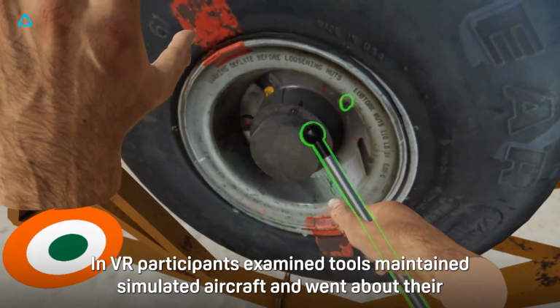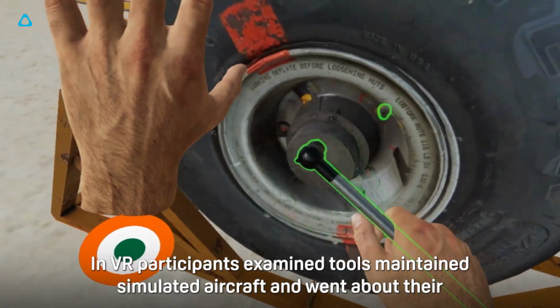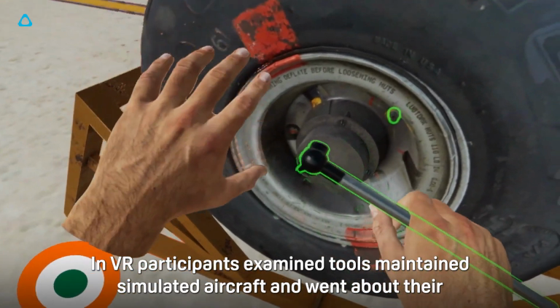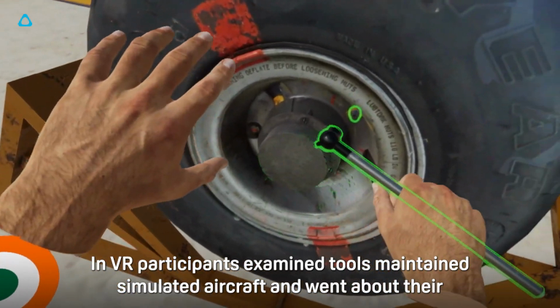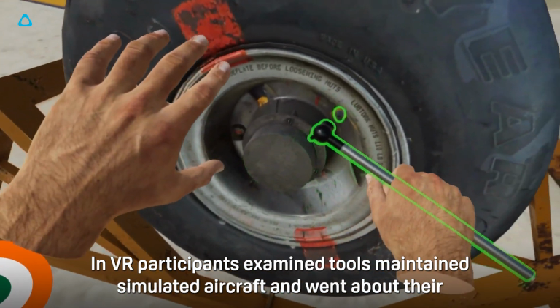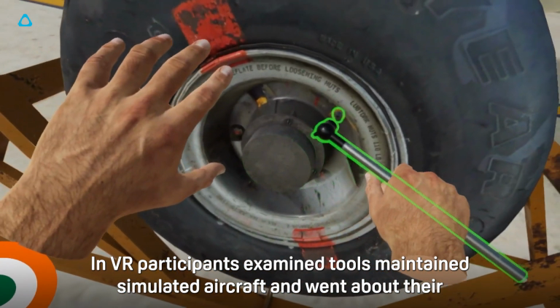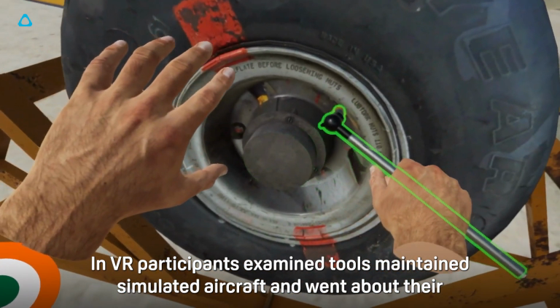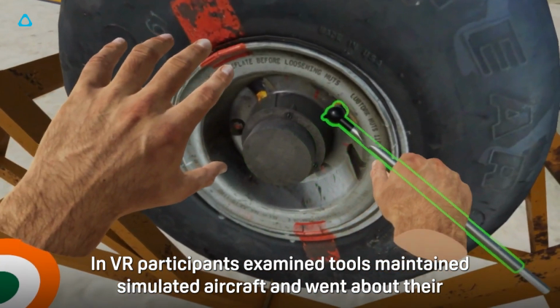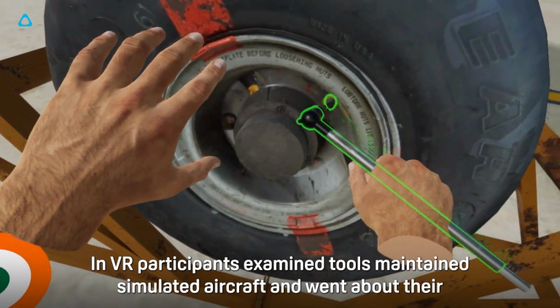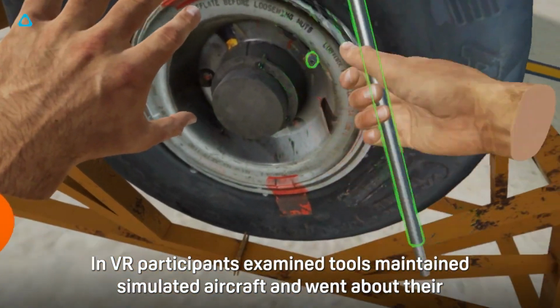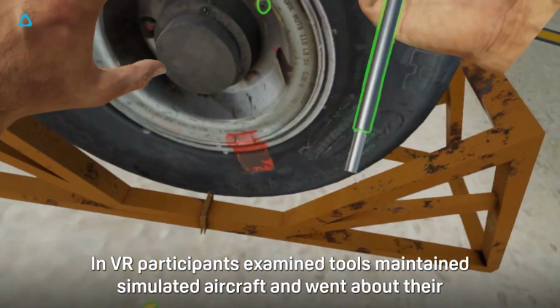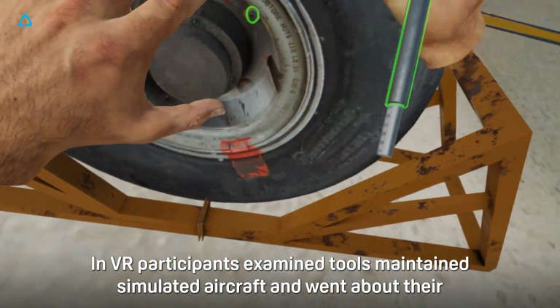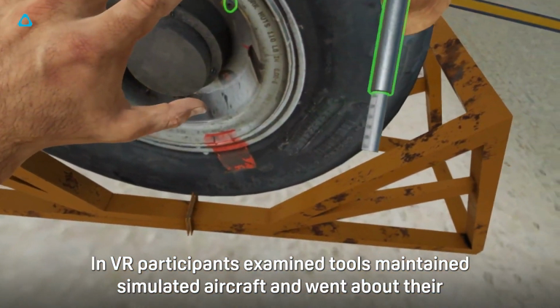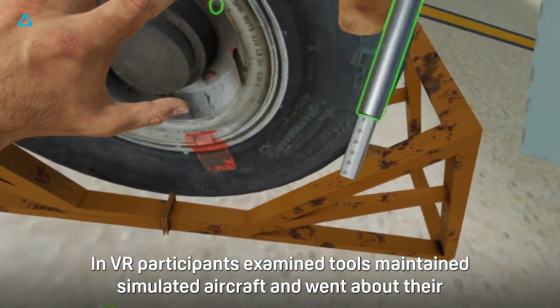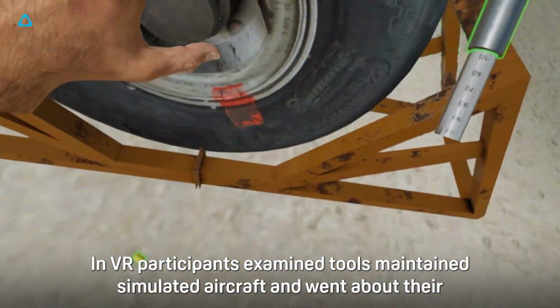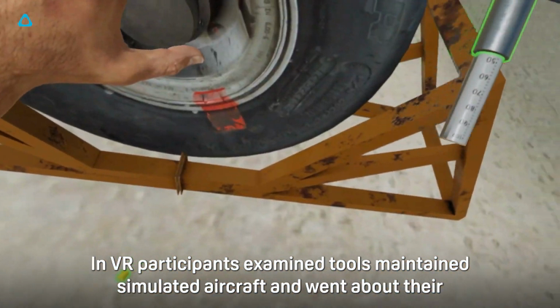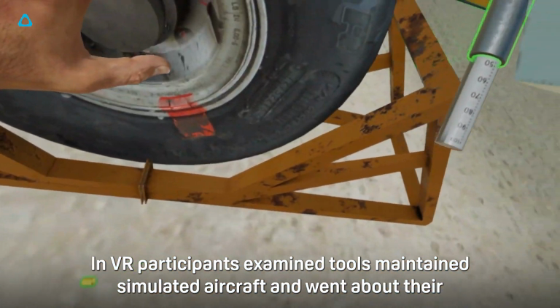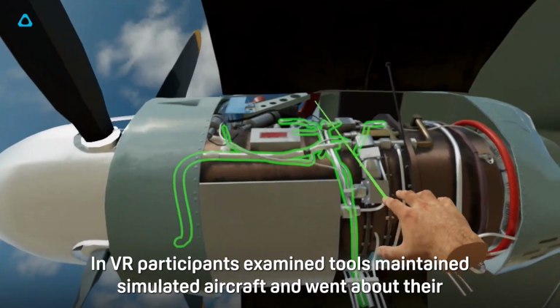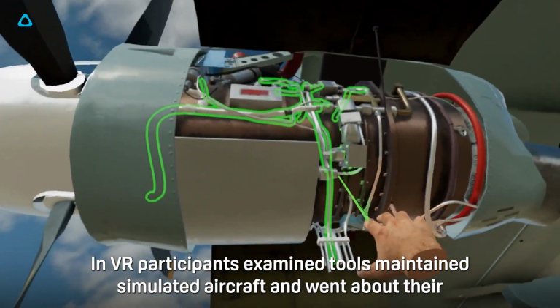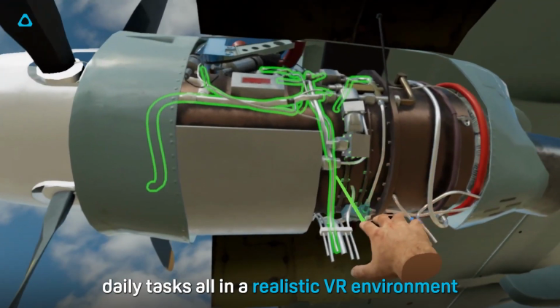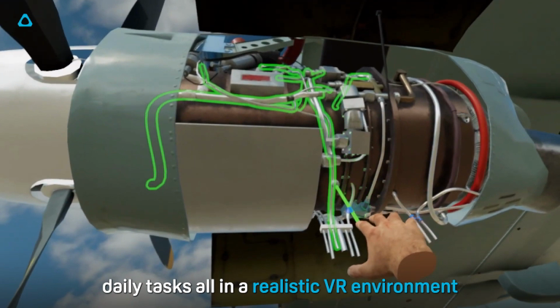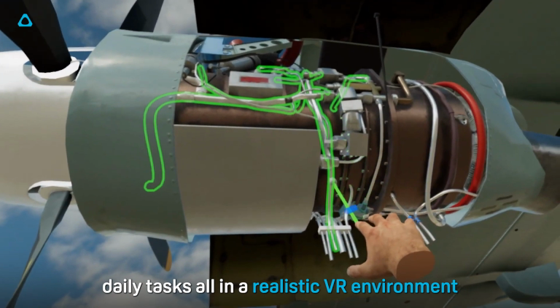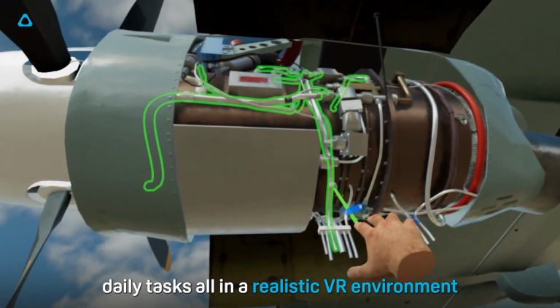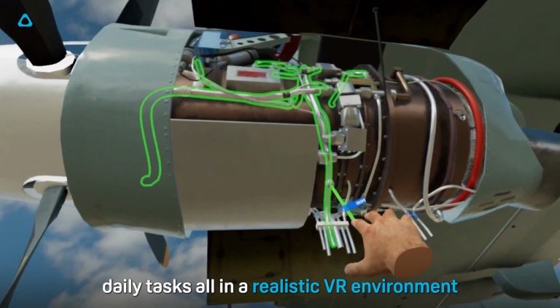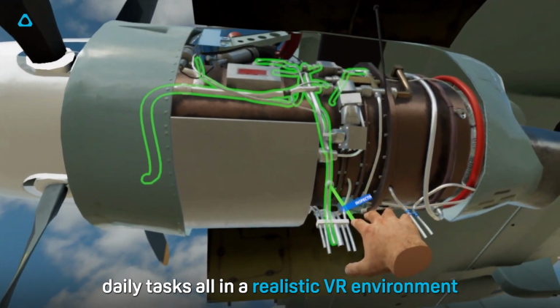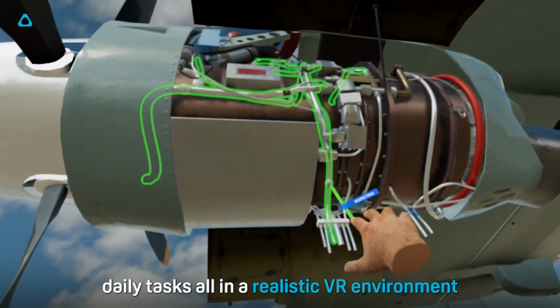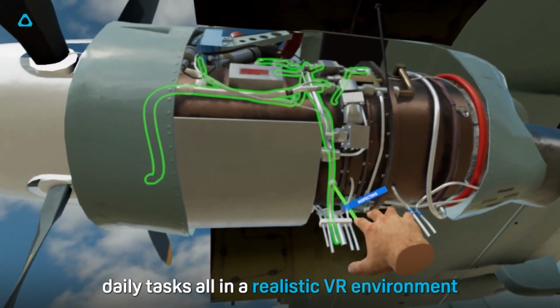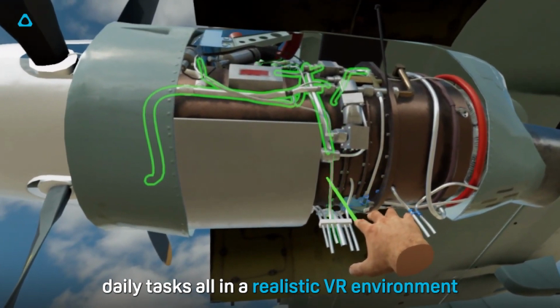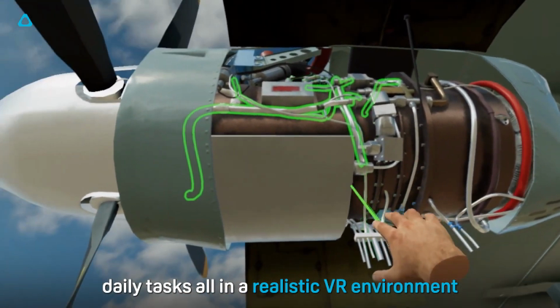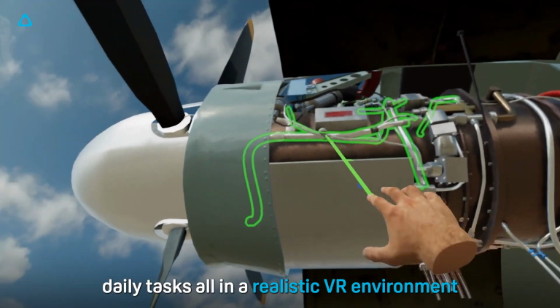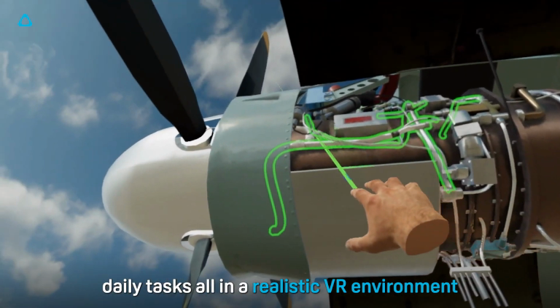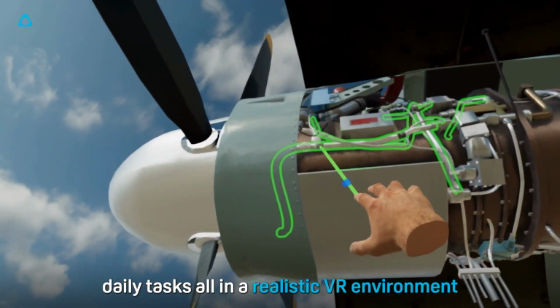In VR, participants examined tools, maintained simulated aircraft, and went about their daily tasks all in a realistic VR environment.